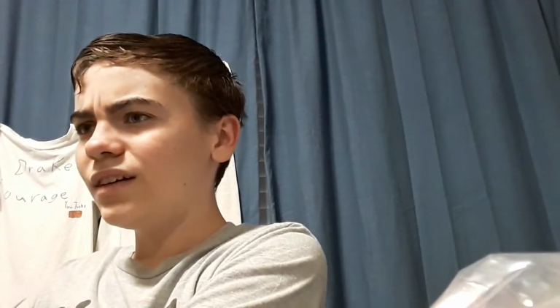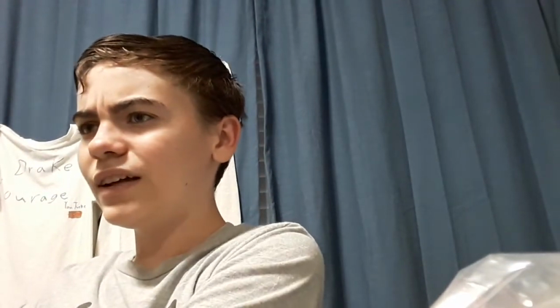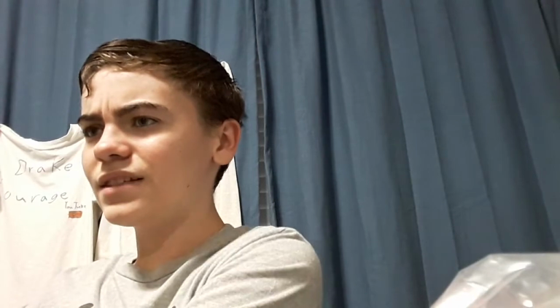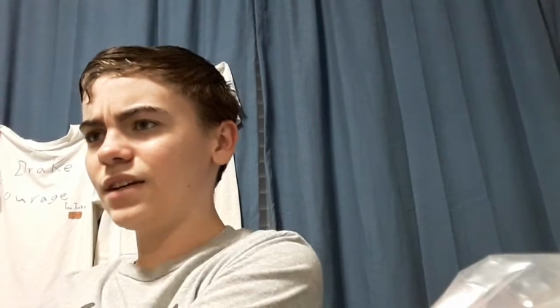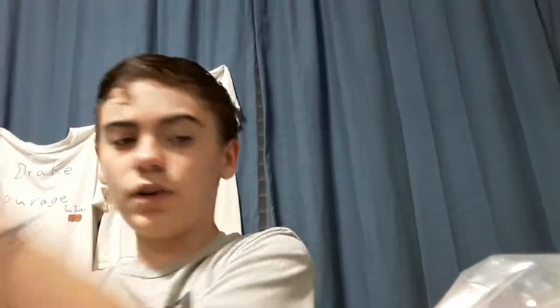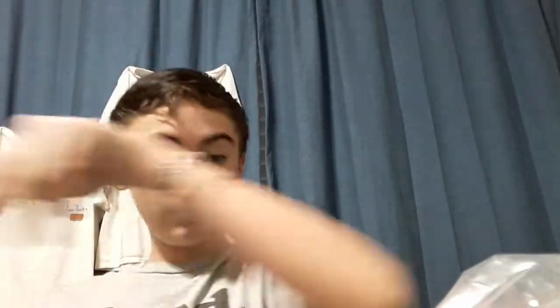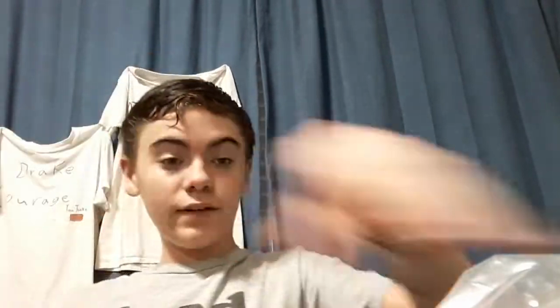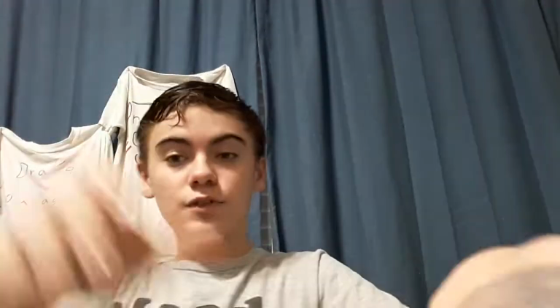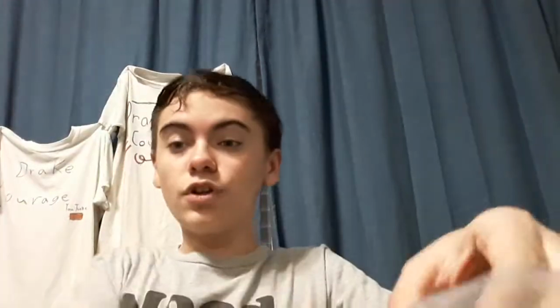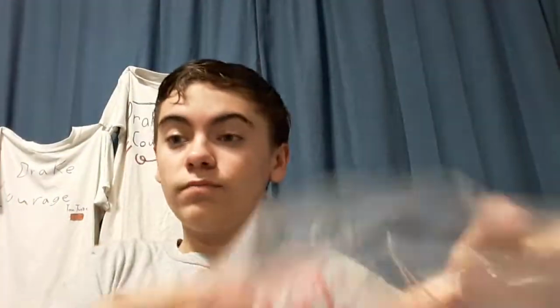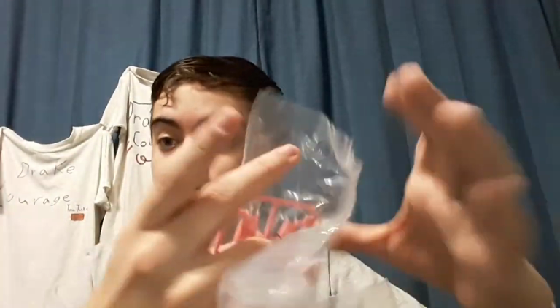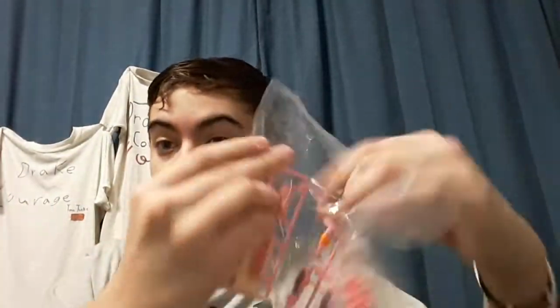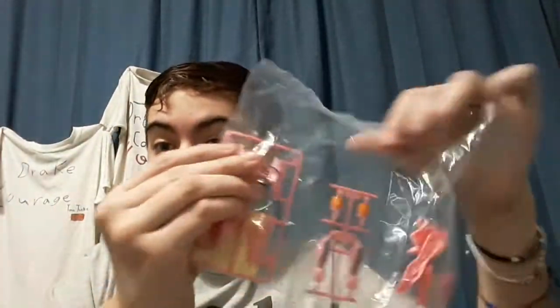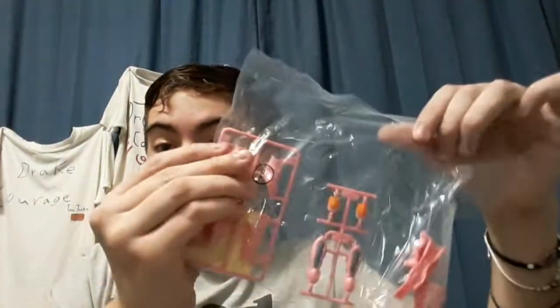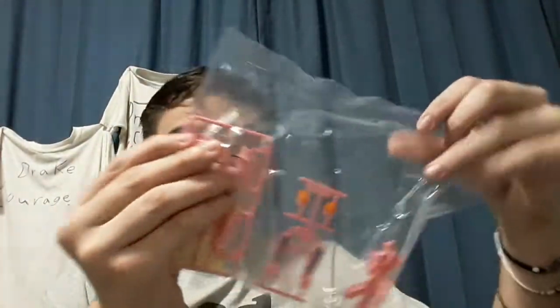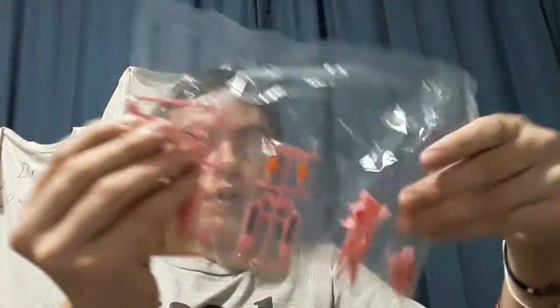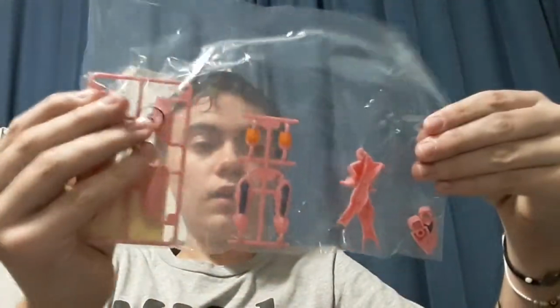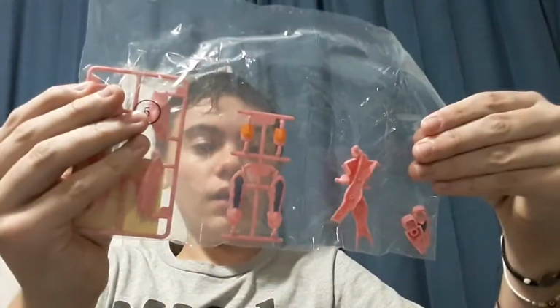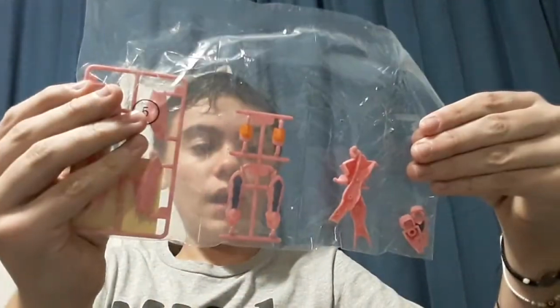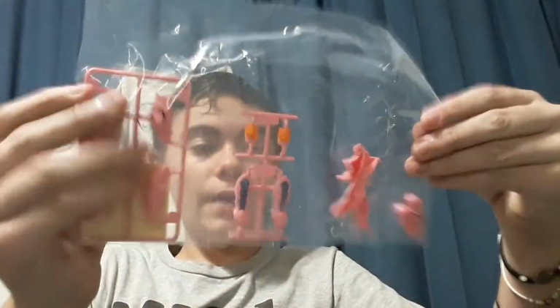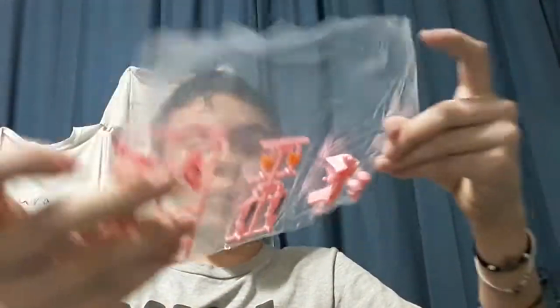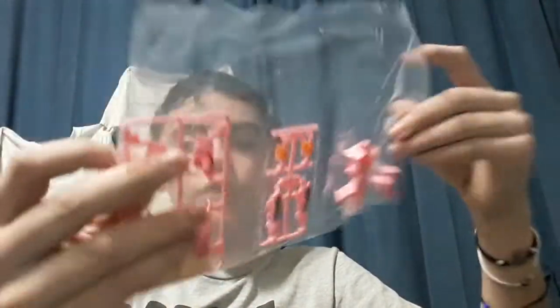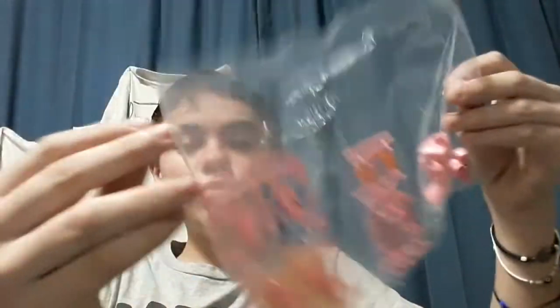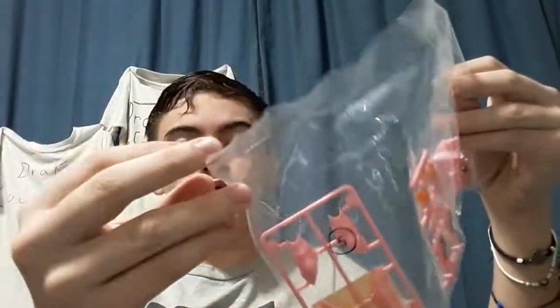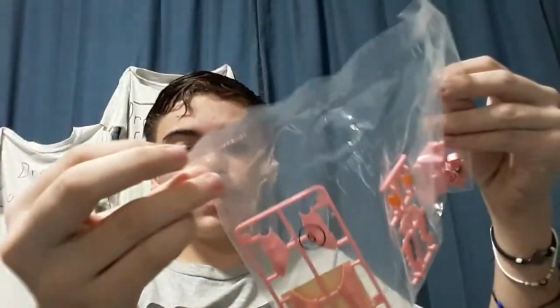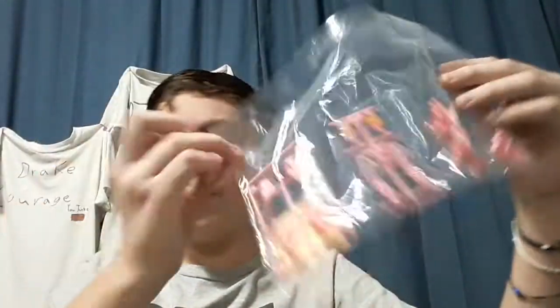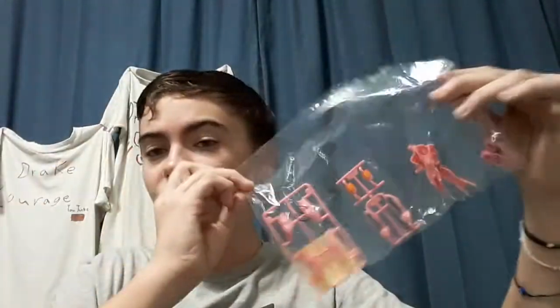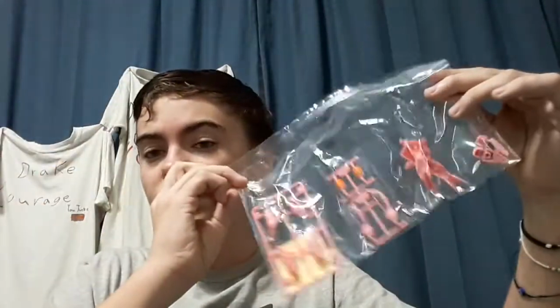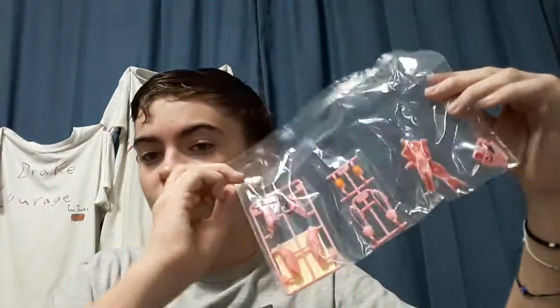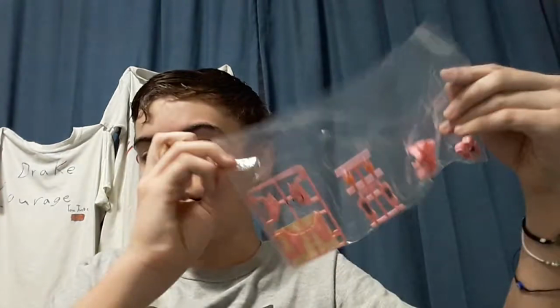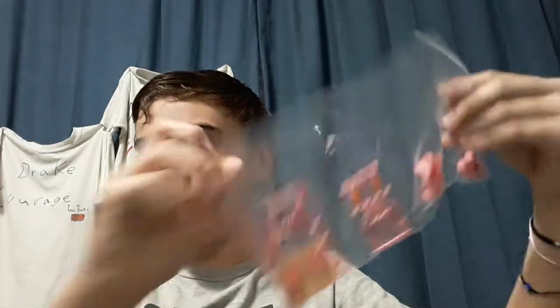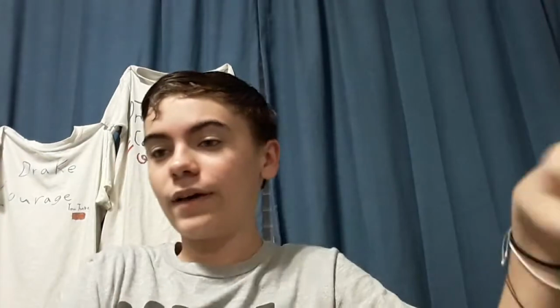It is kind of hard to read, so I'm going to somewhat build this guy and I'll be back.